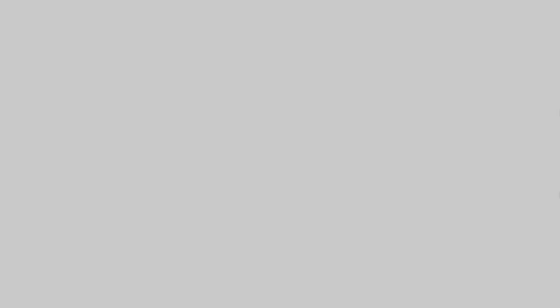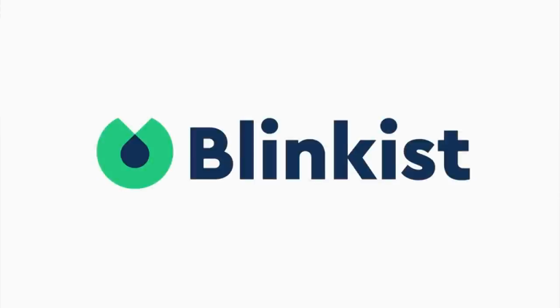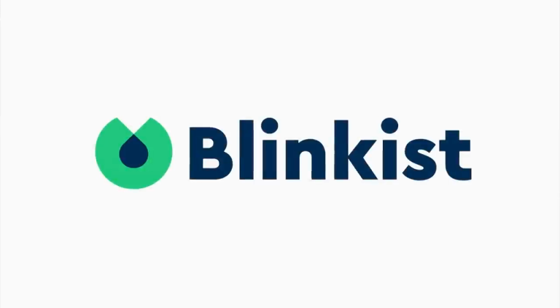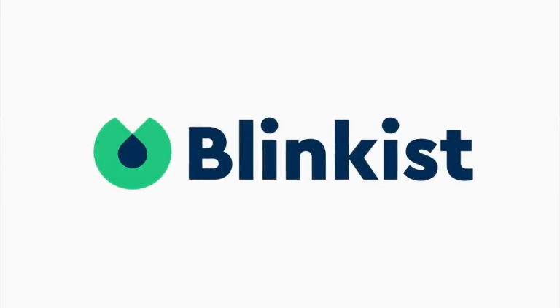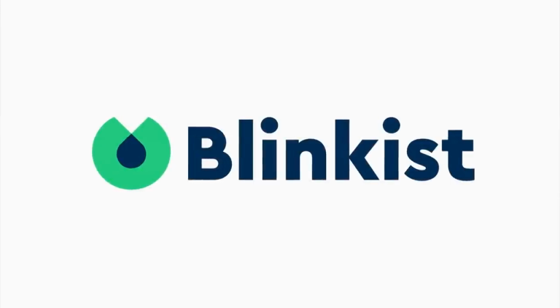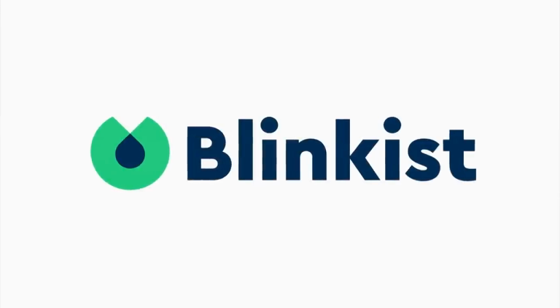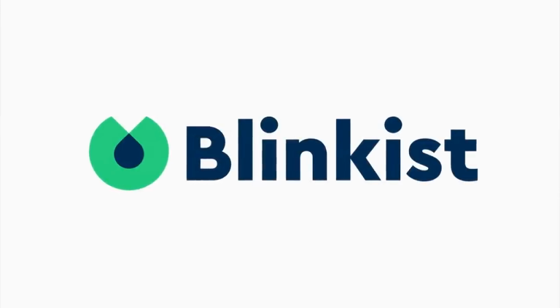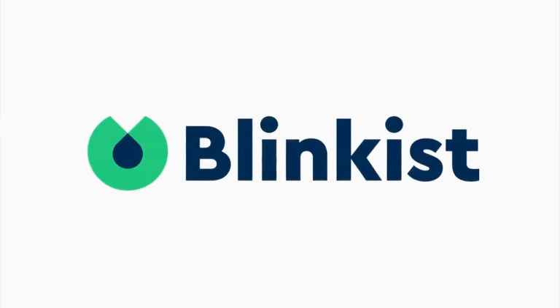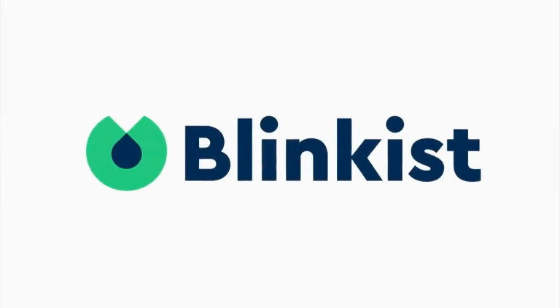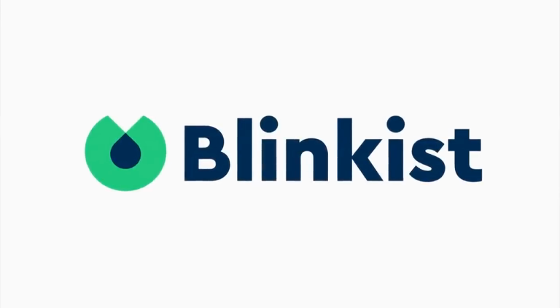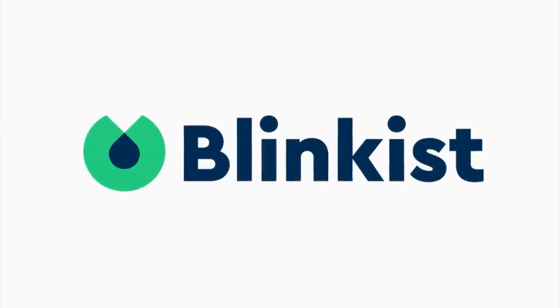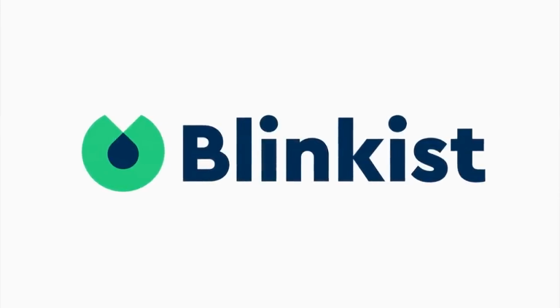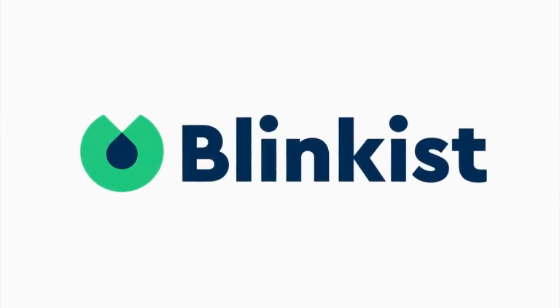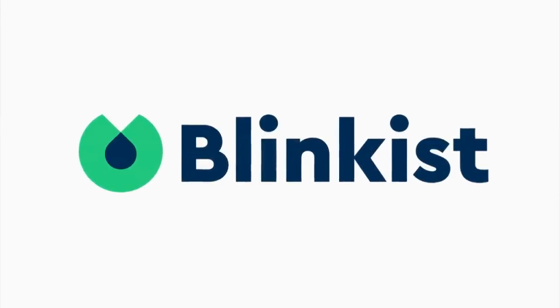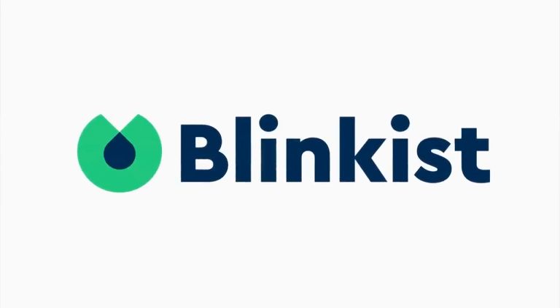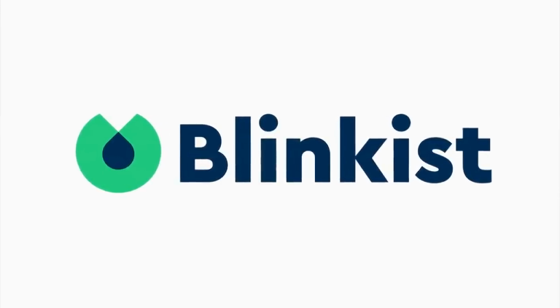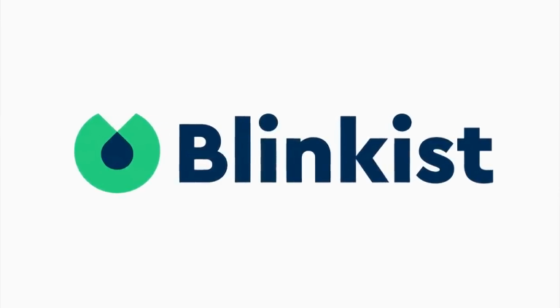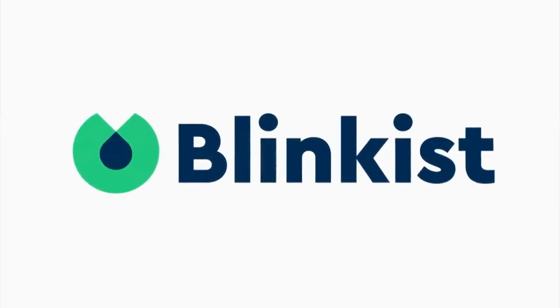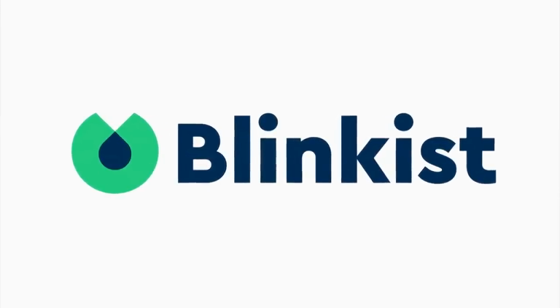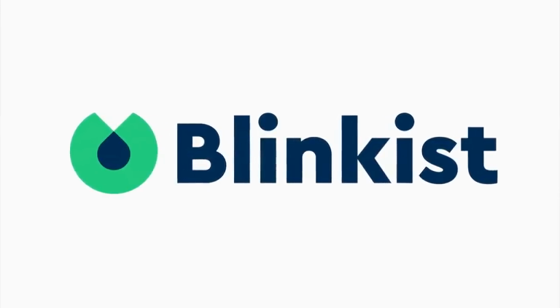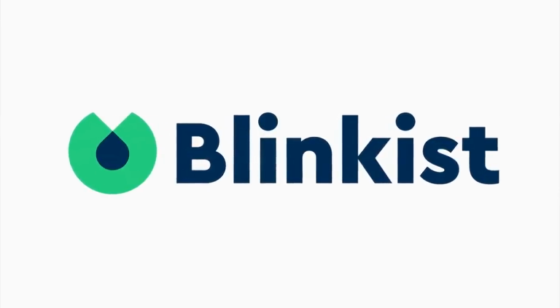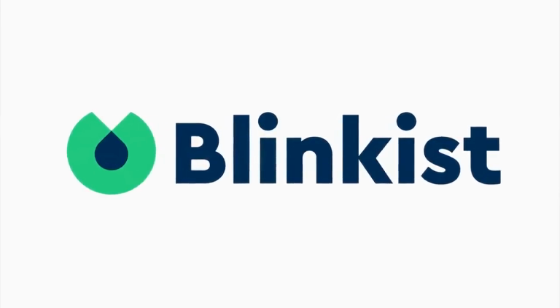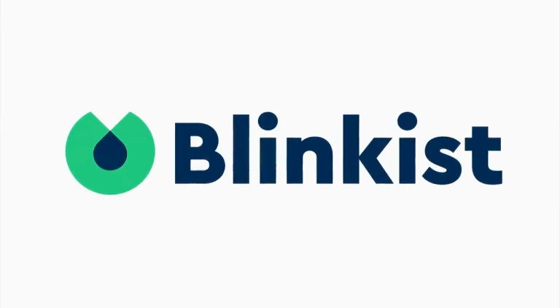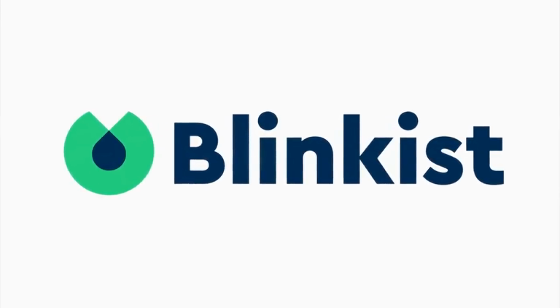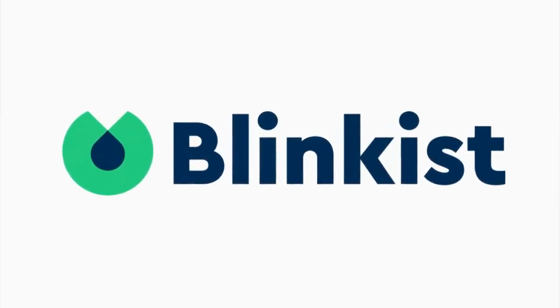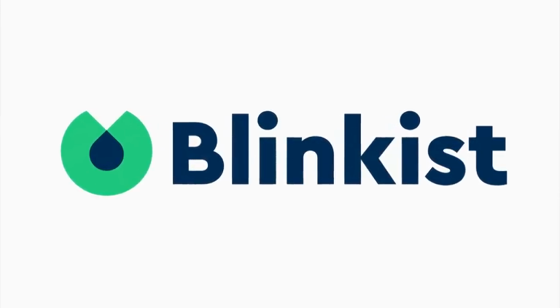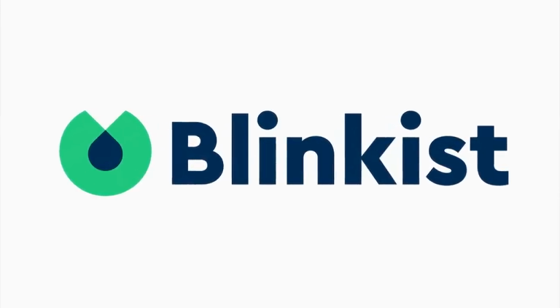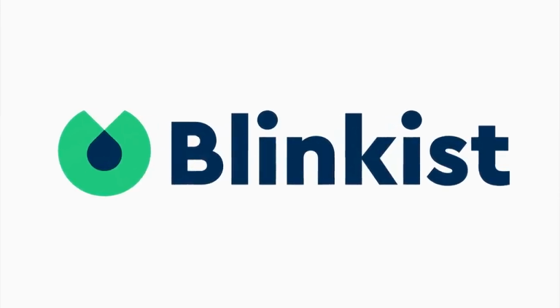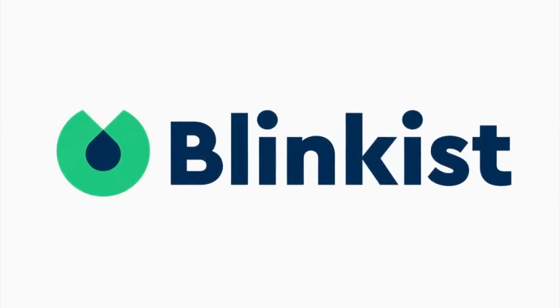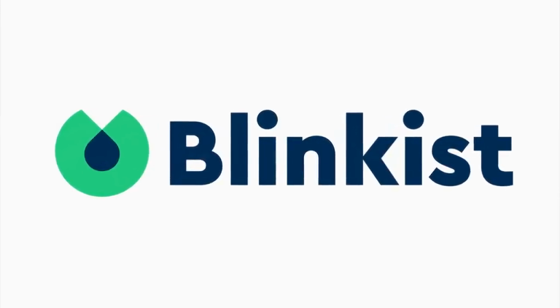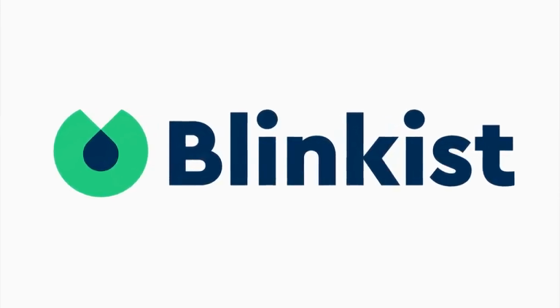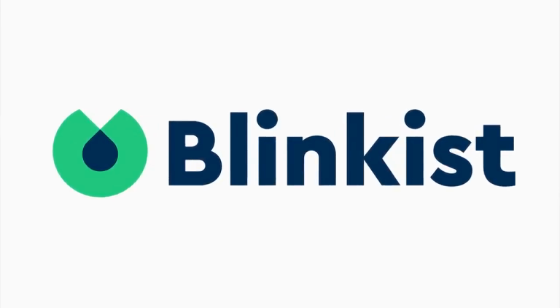Today's show is brought to you by Blinkist. Looking to polish up? Stay tuned for a special offer.